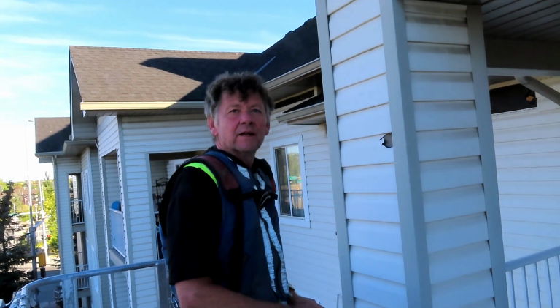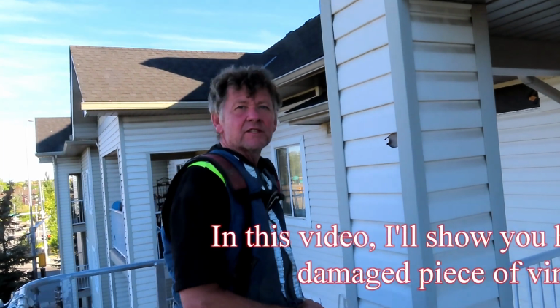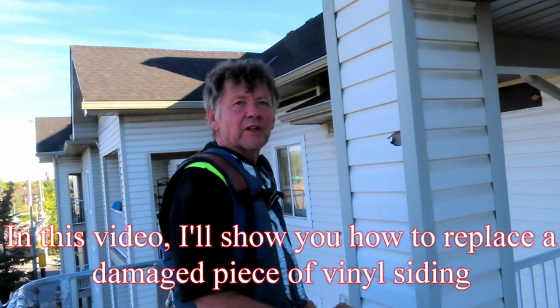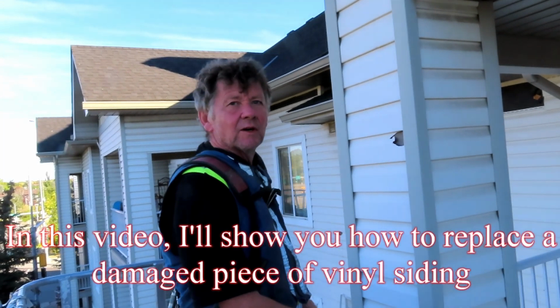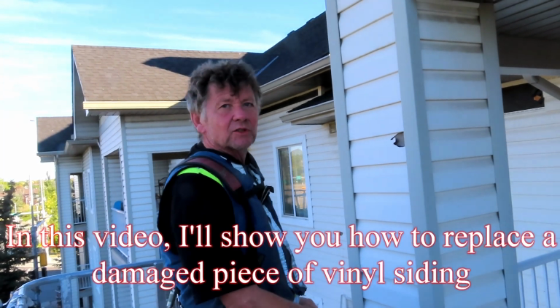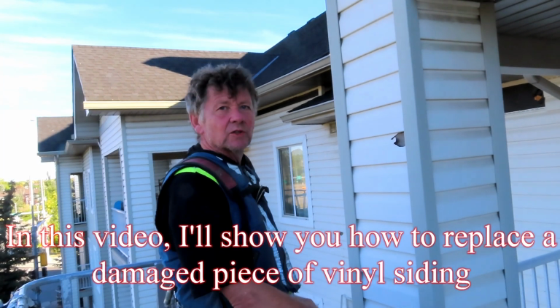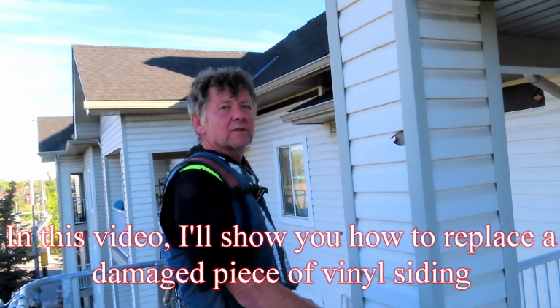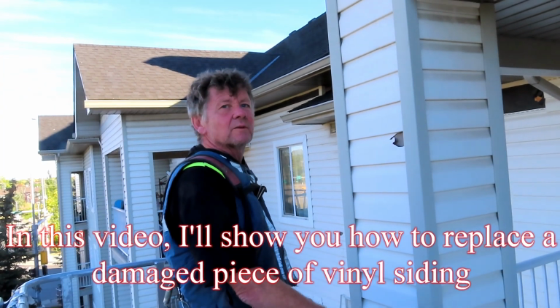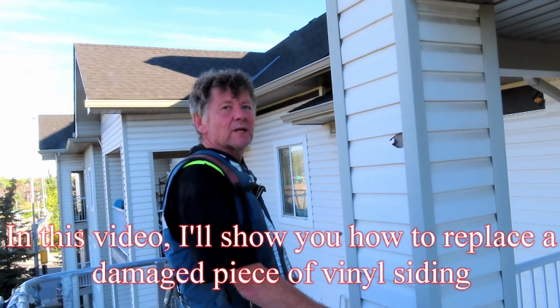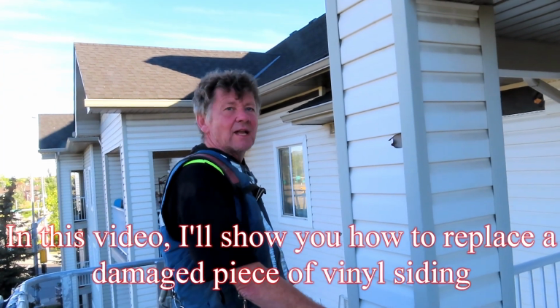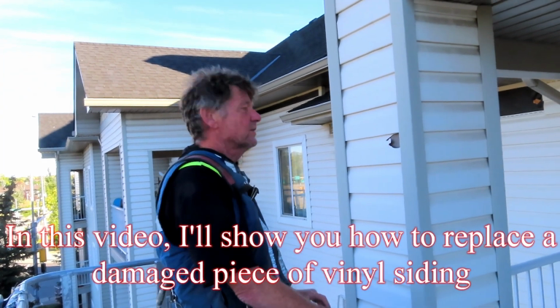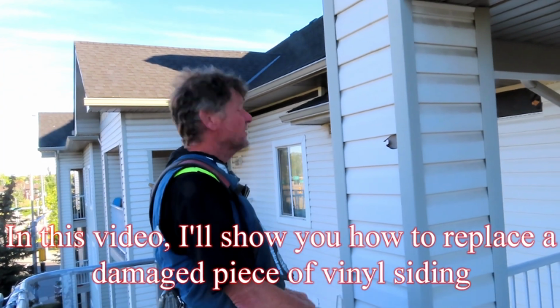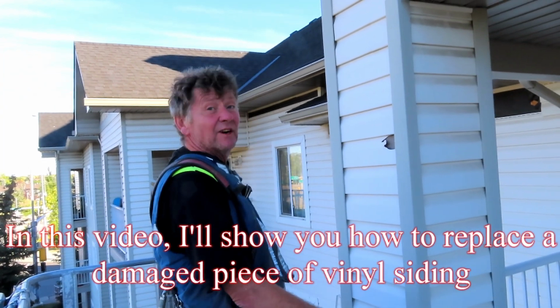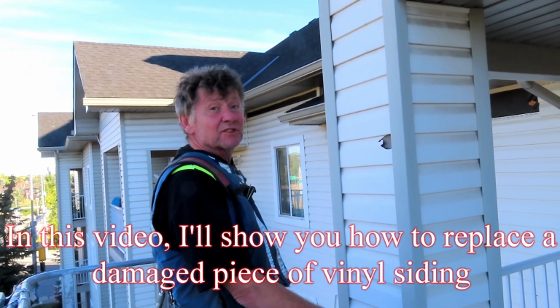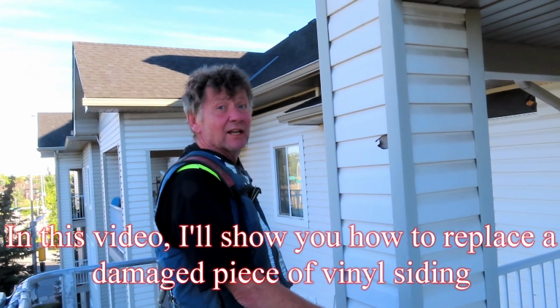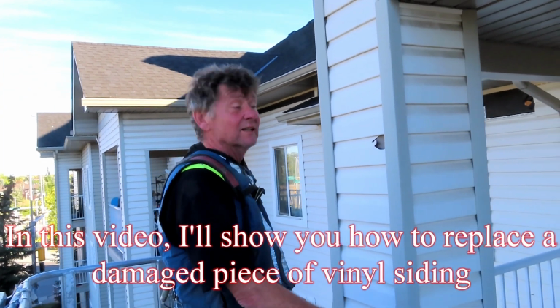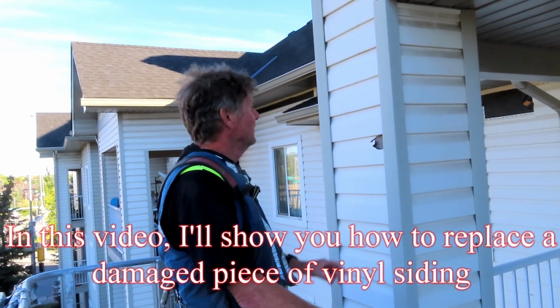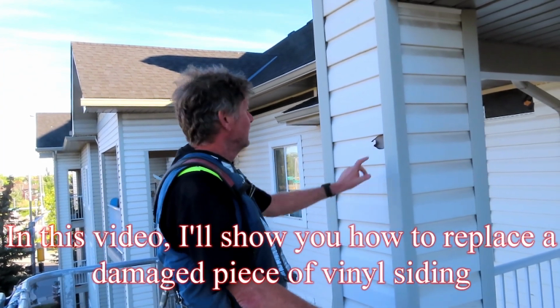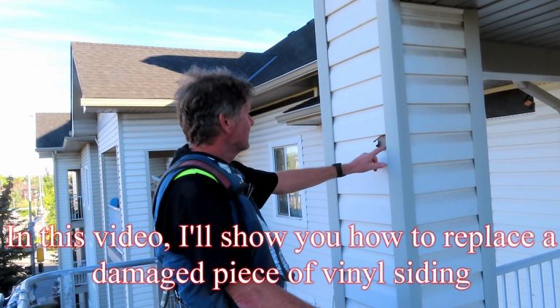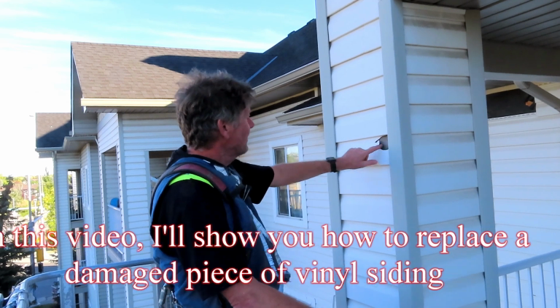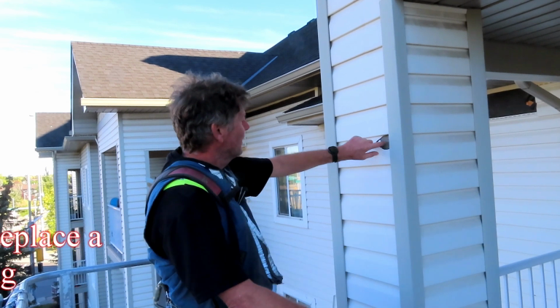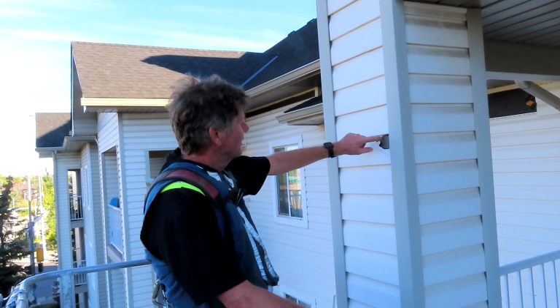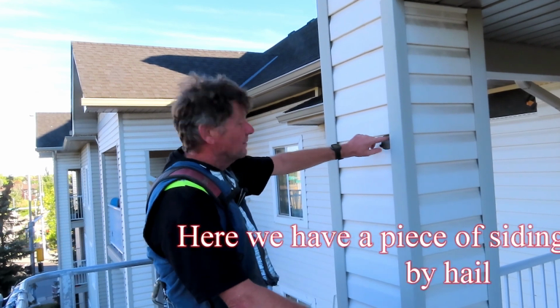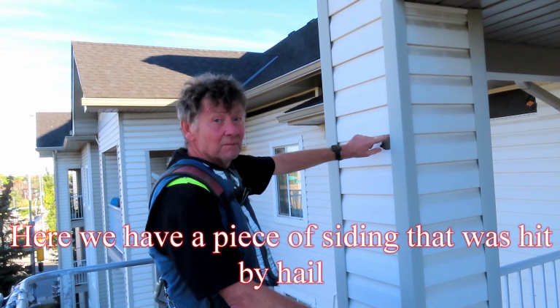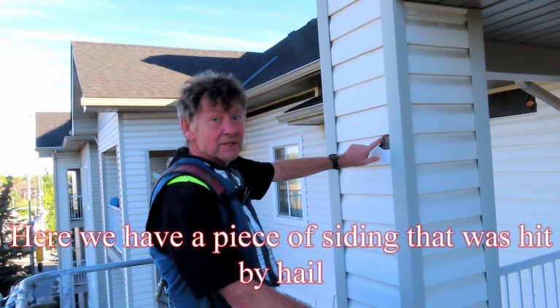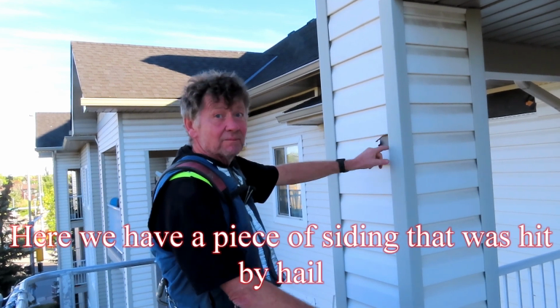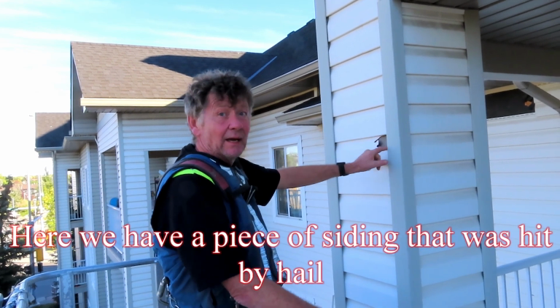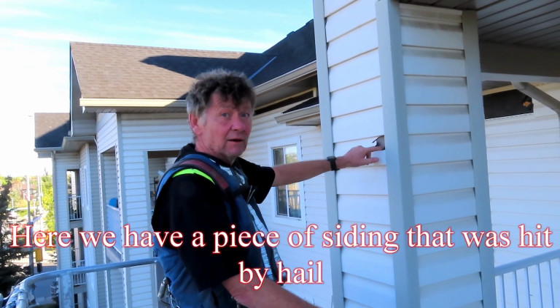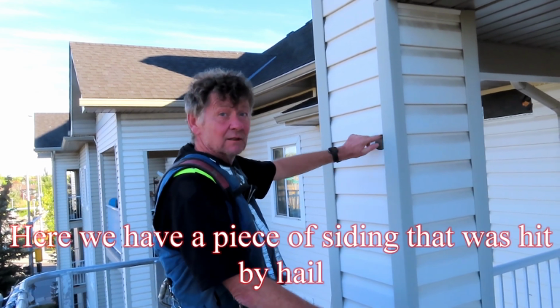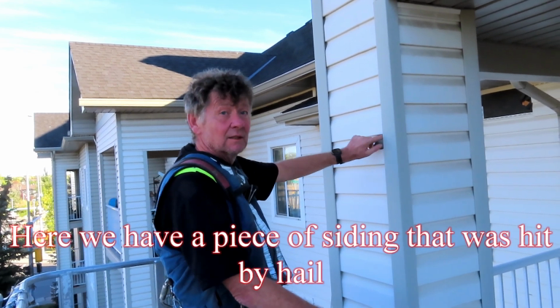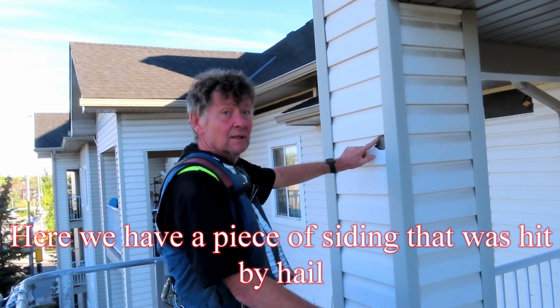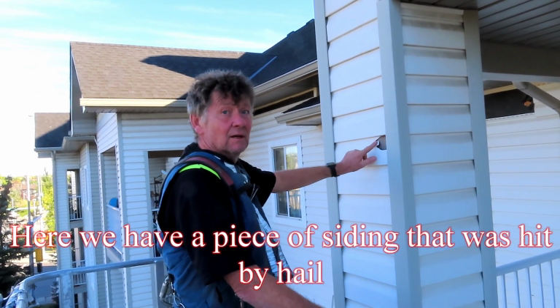In this video, I'll show you how to replace a damaged piece of vinyl siding. Here we have a piece of siding that was hit by hail.